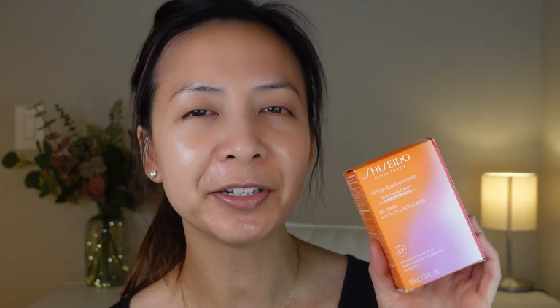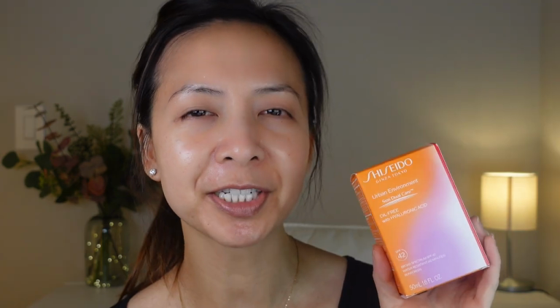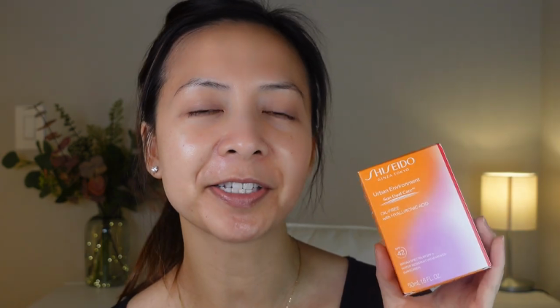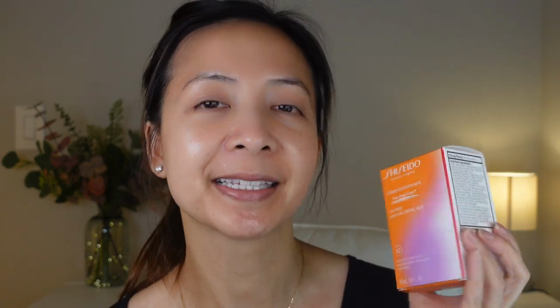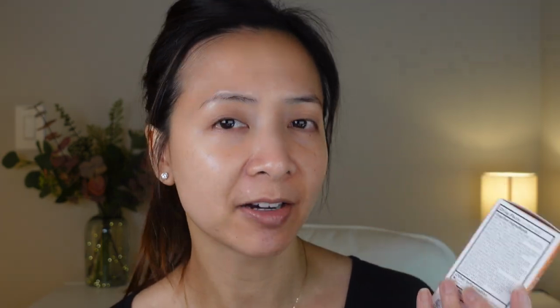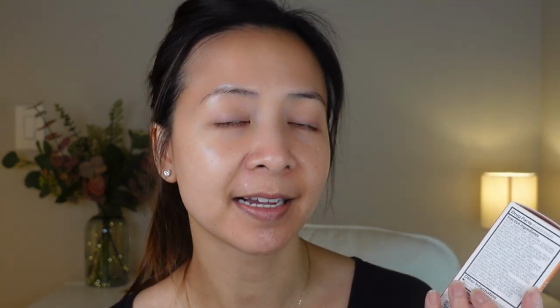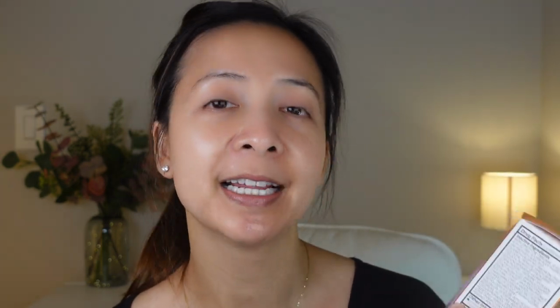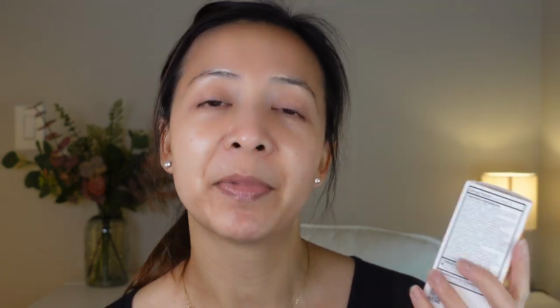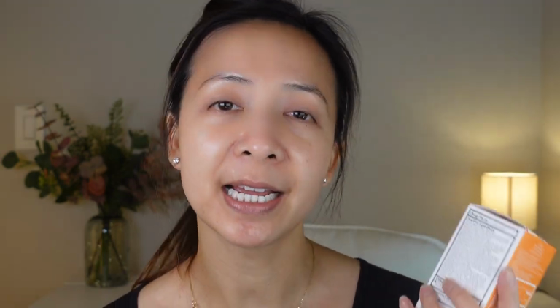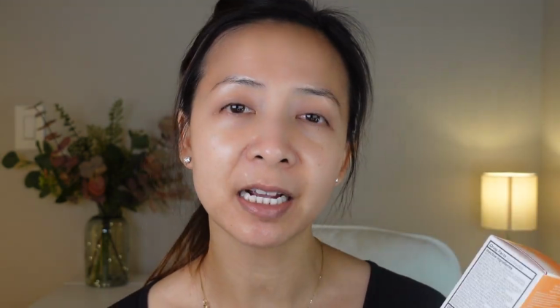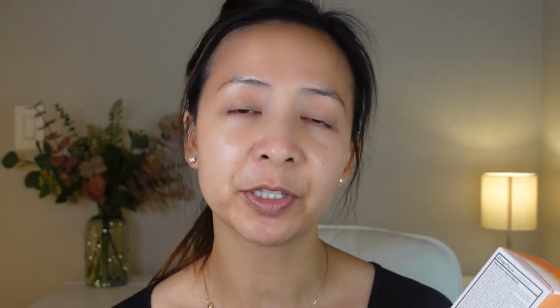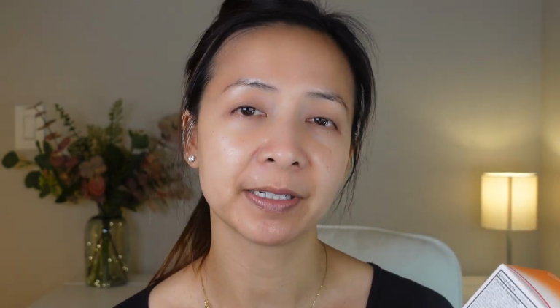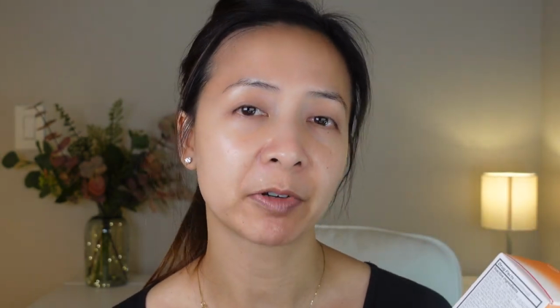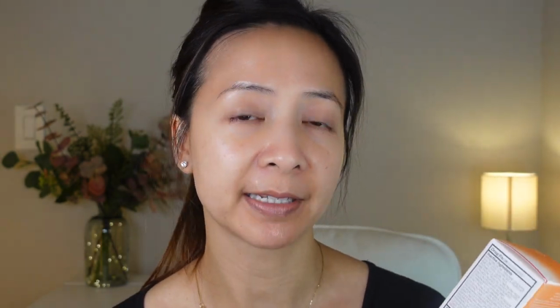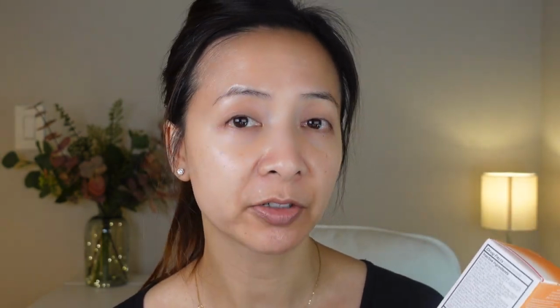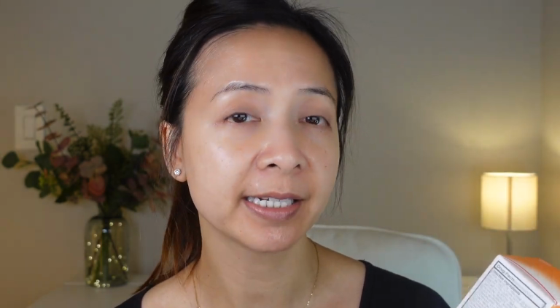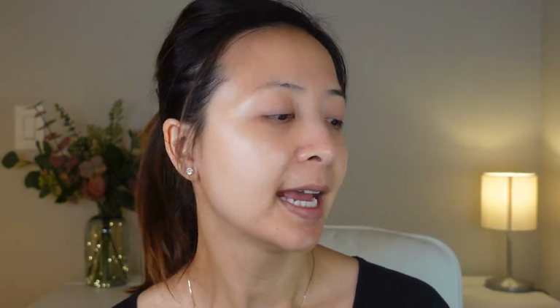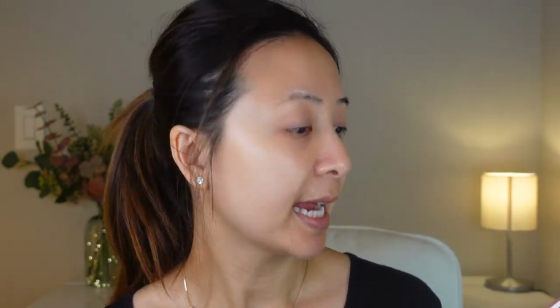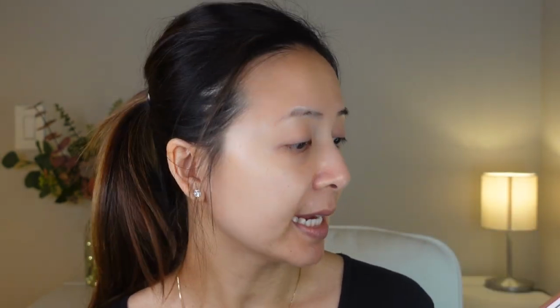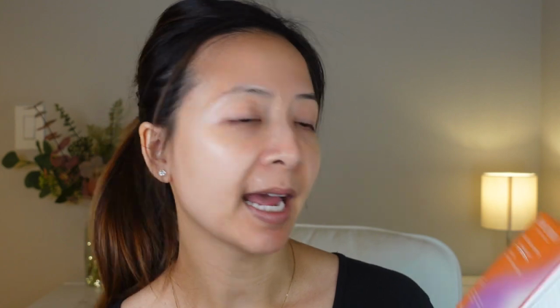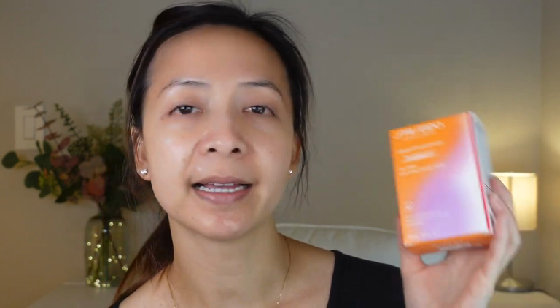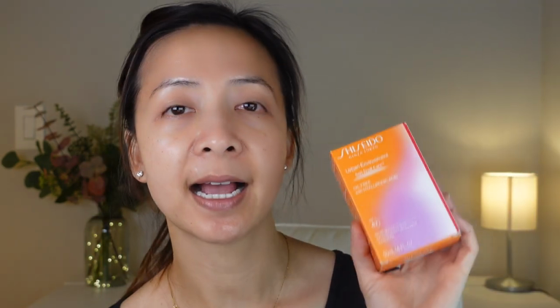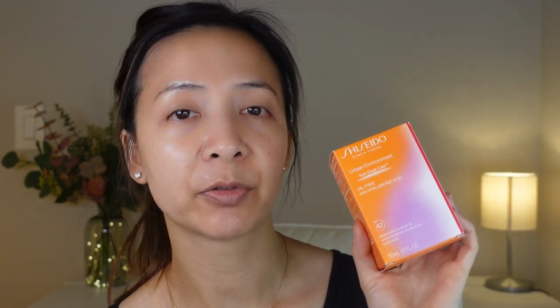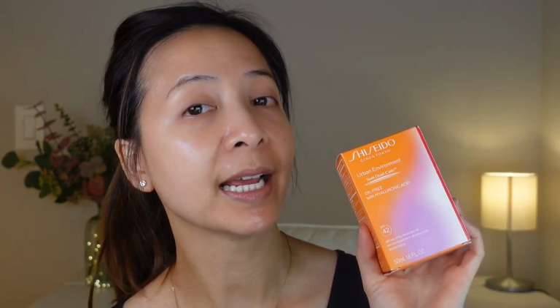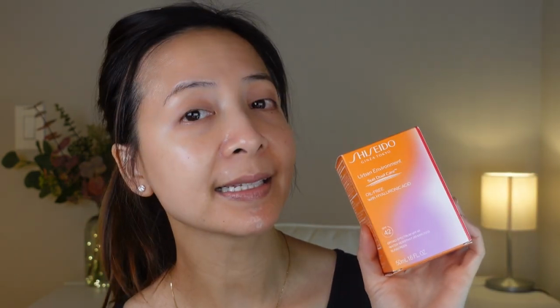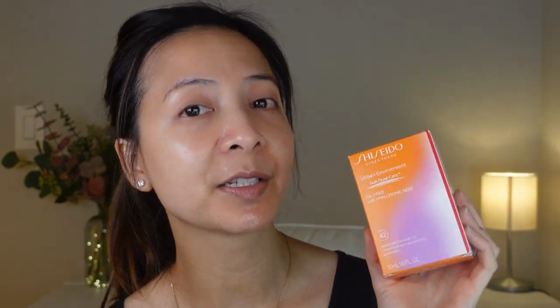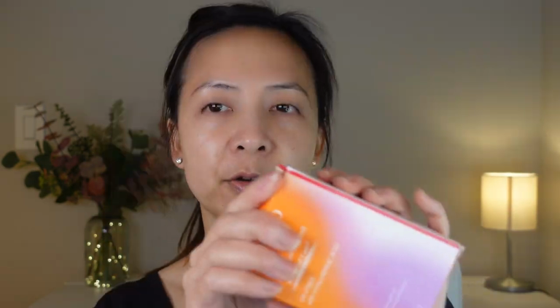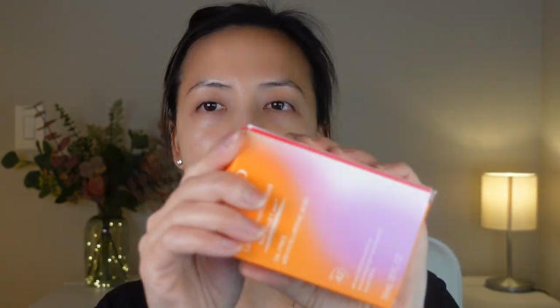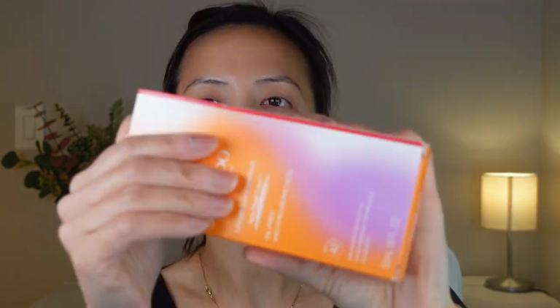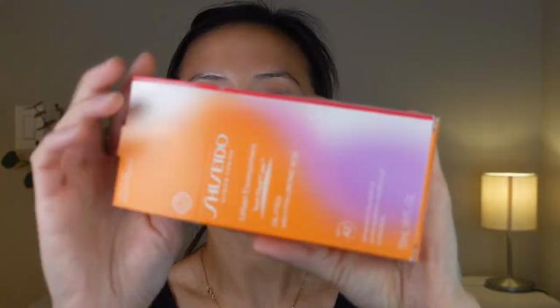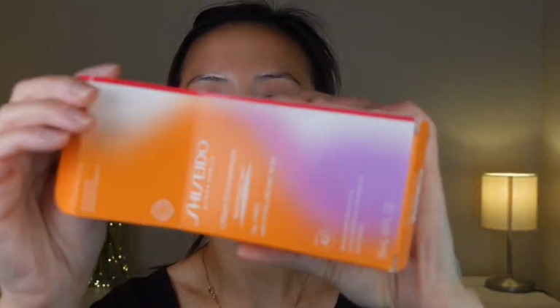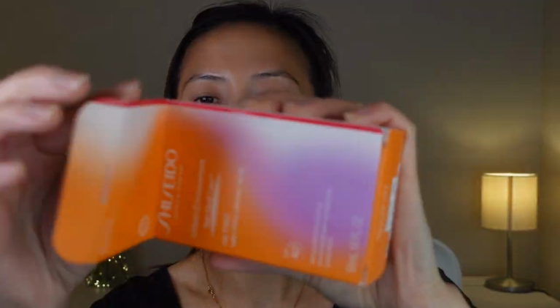The new version also has zinc oxide, but it has a couple different chemical sunscreens. And it has hyaluronic acid. Let's open the package up.